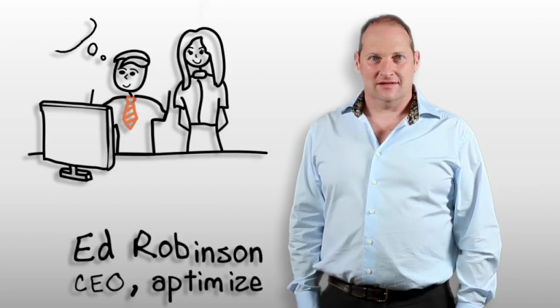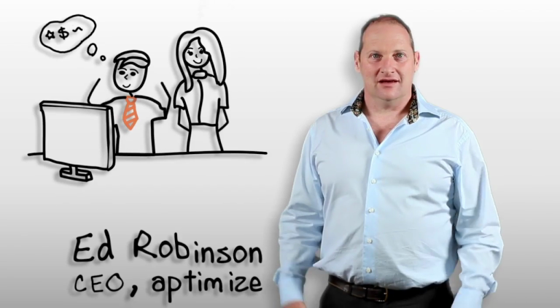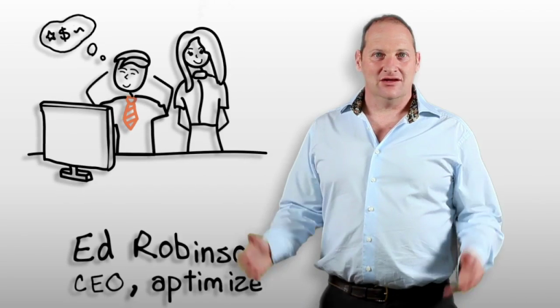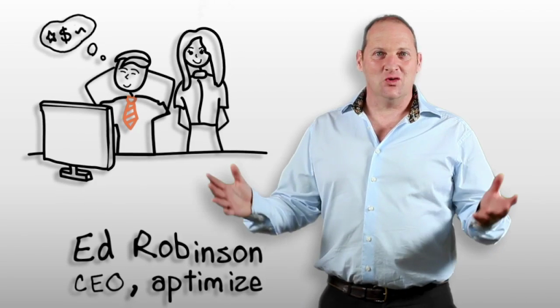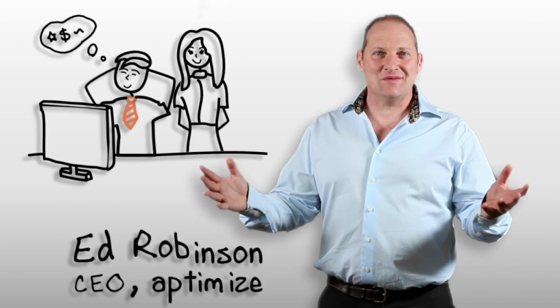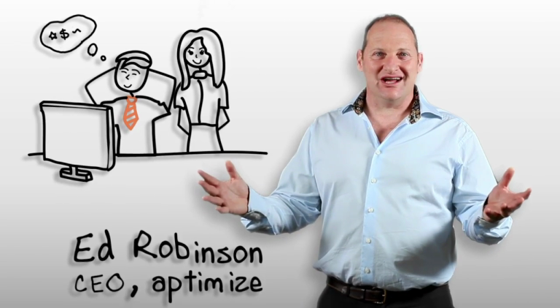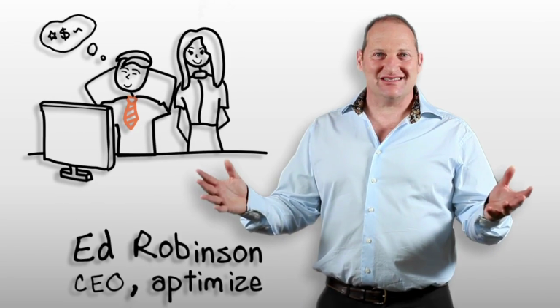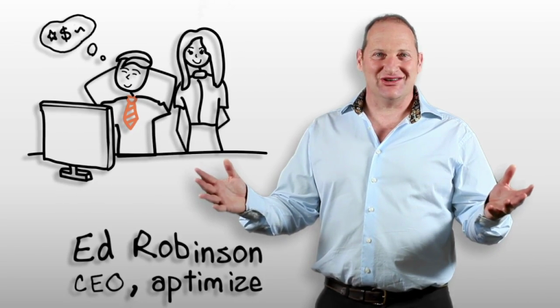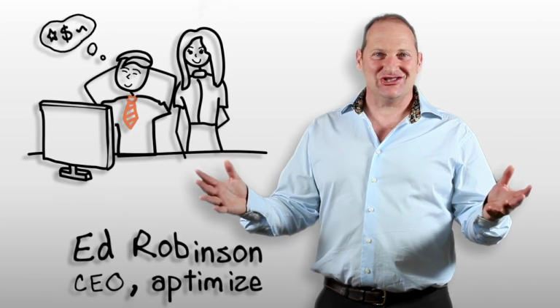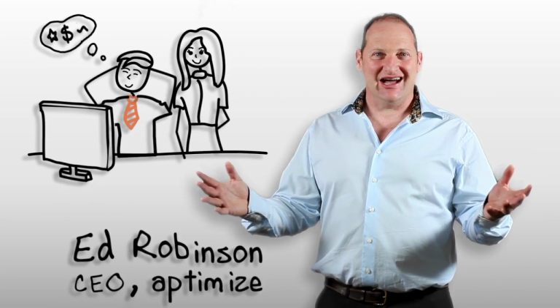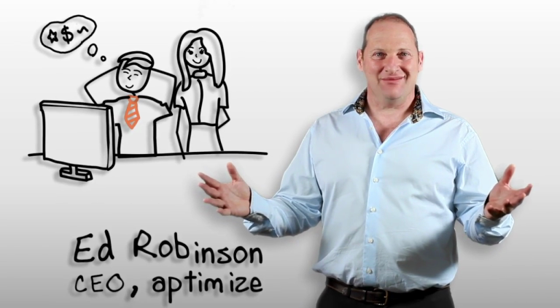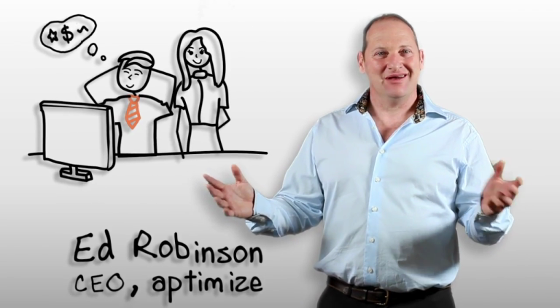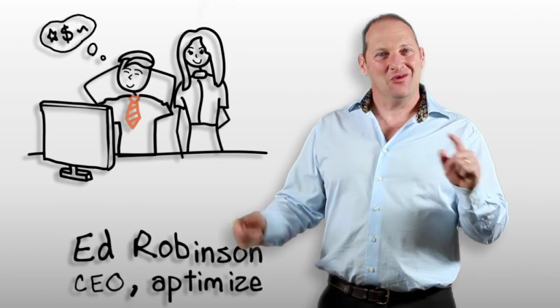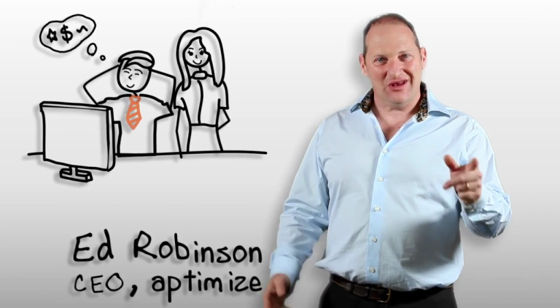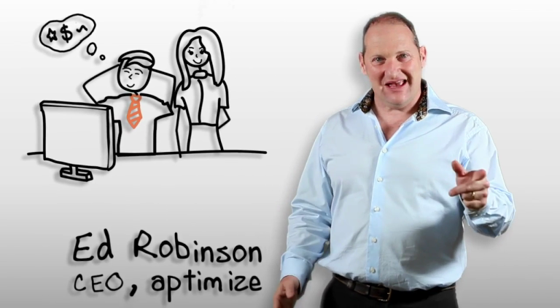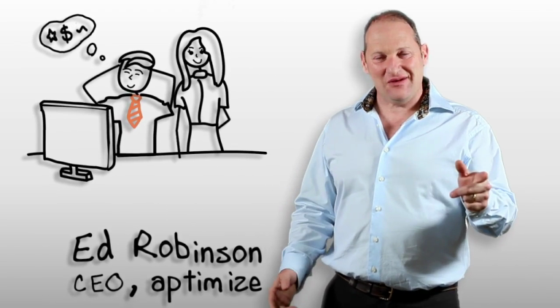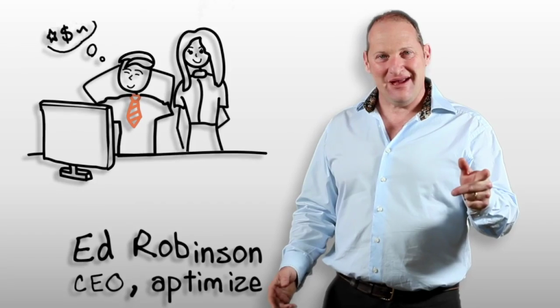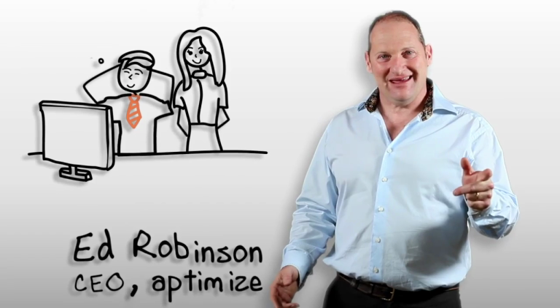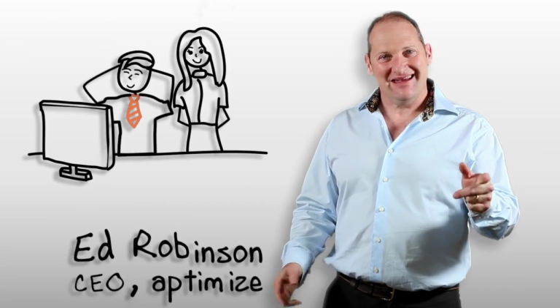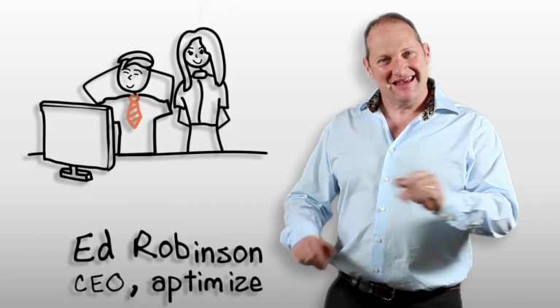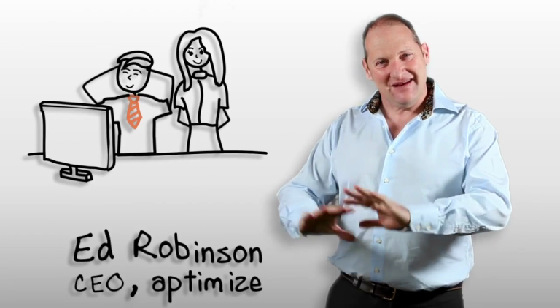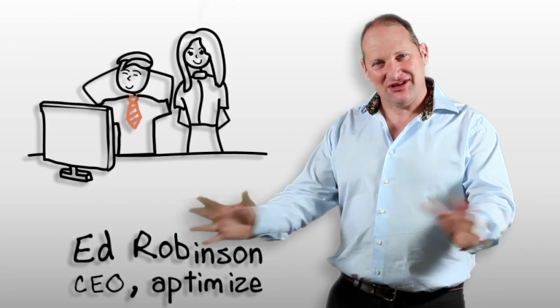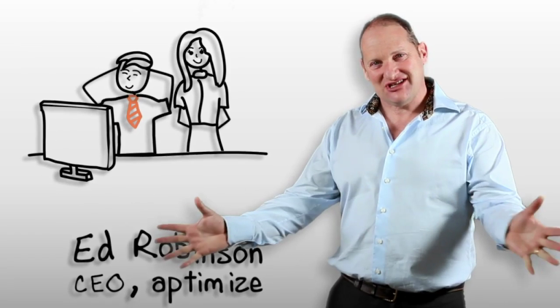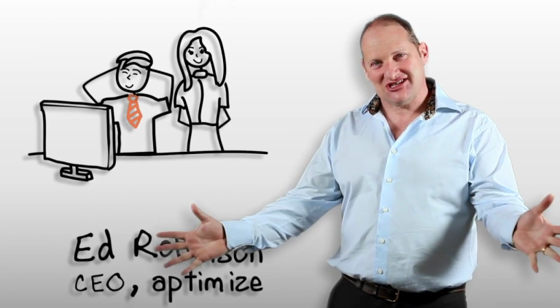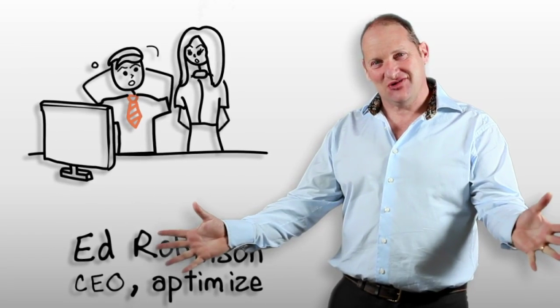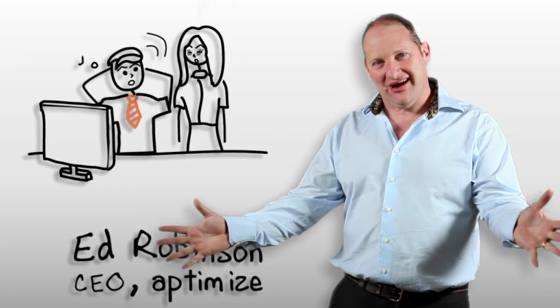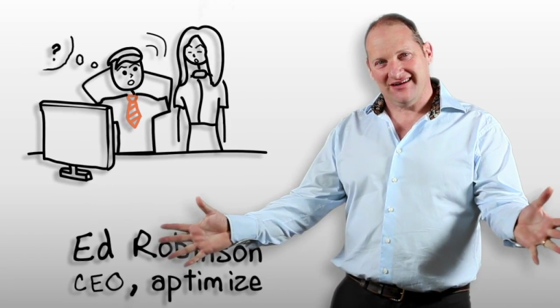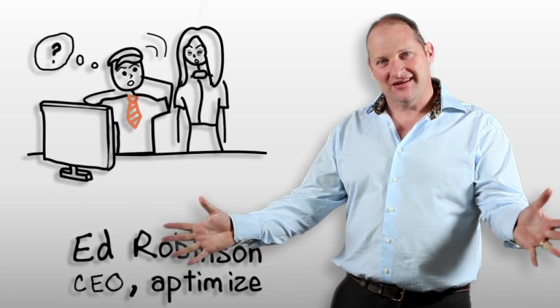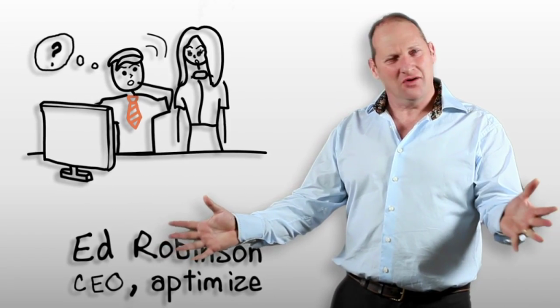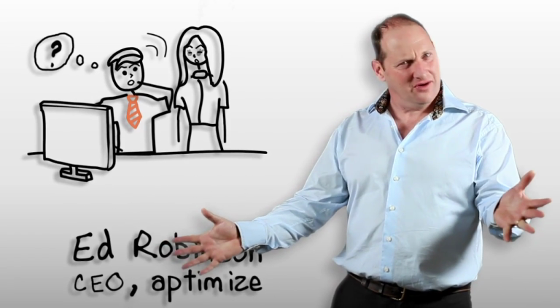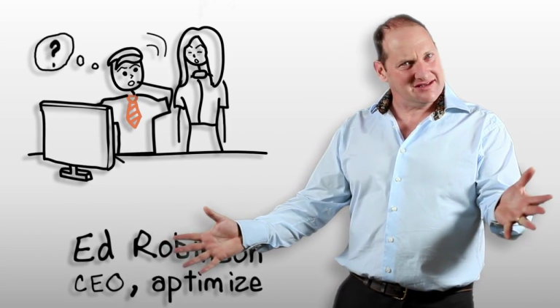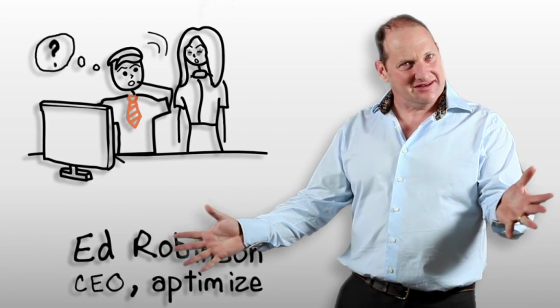Your website's looking sharp, worth every penny. Everything's just great. Or is it?